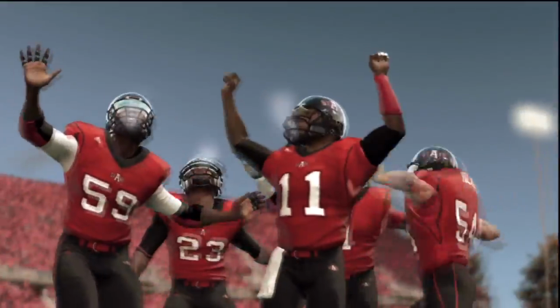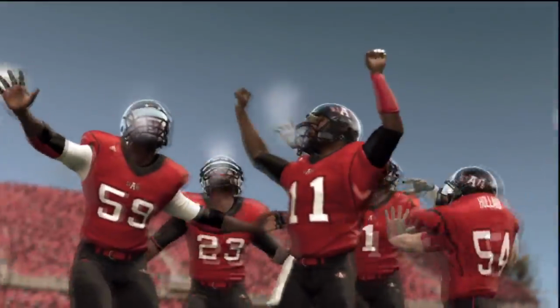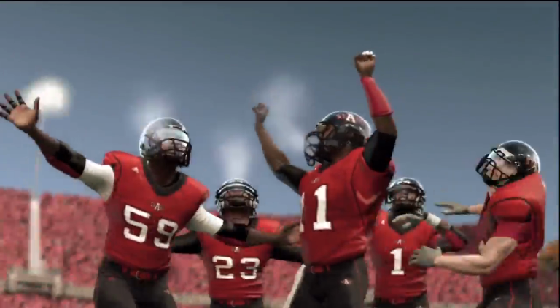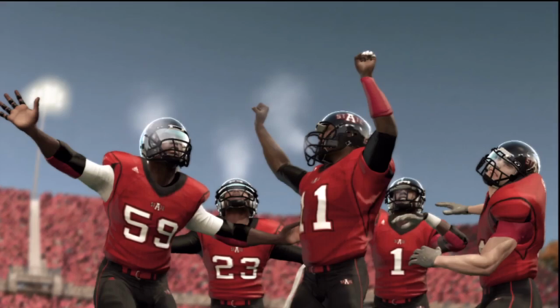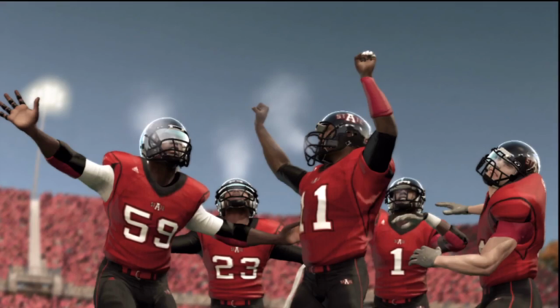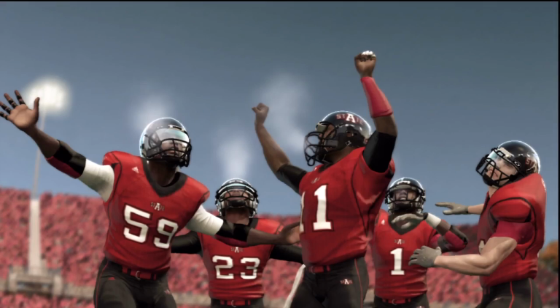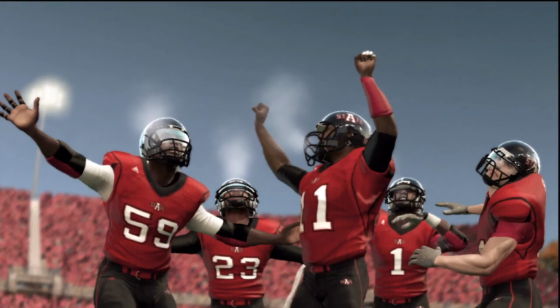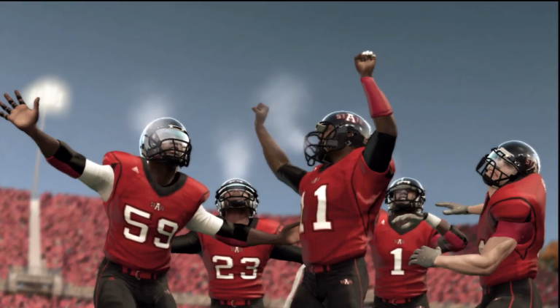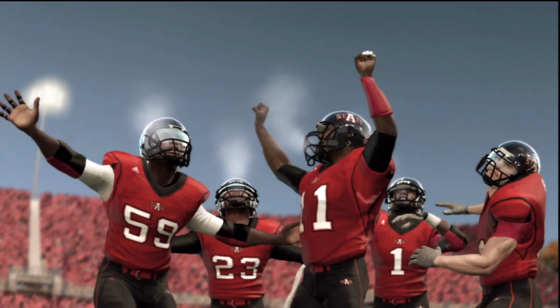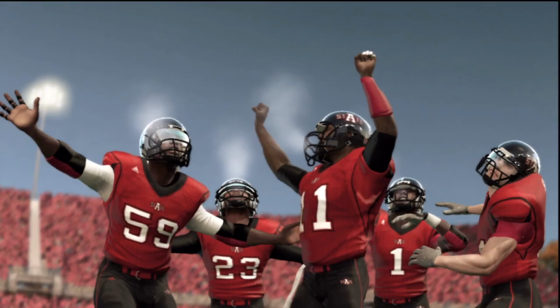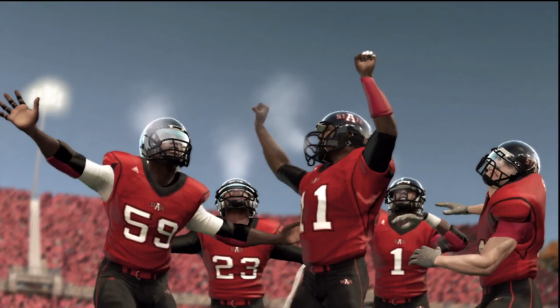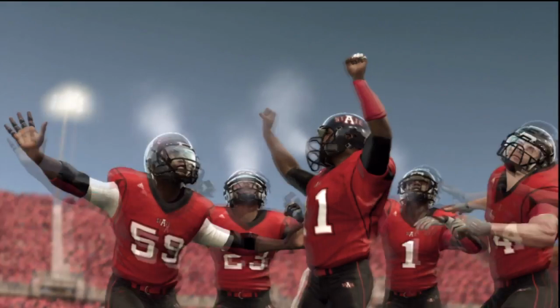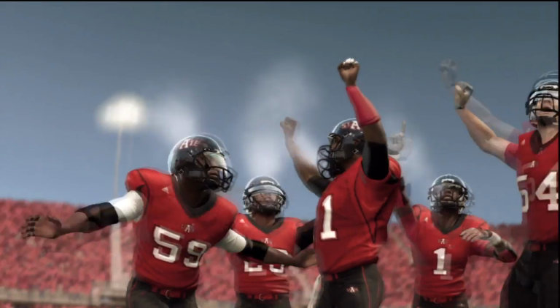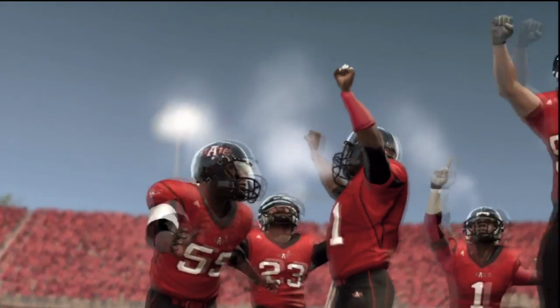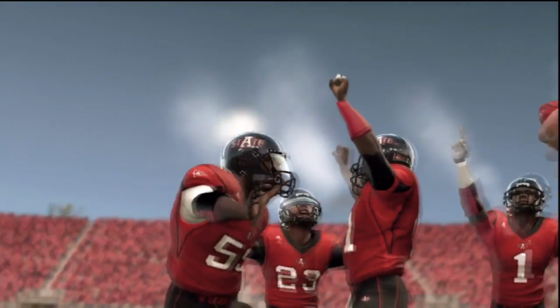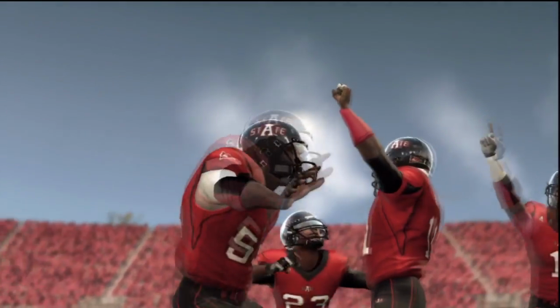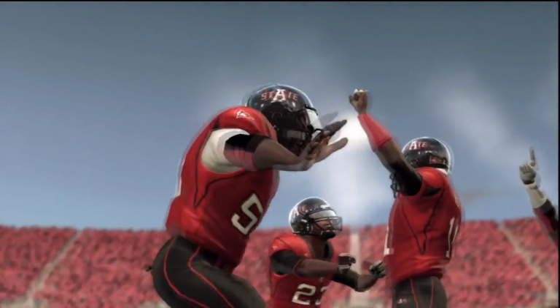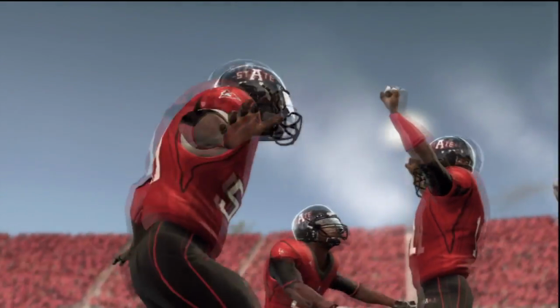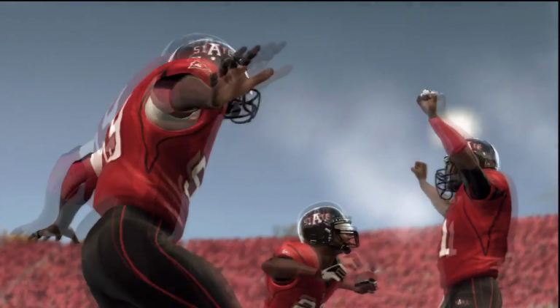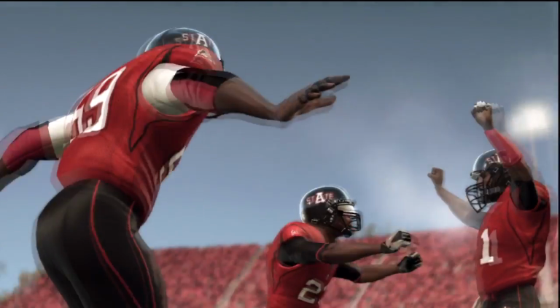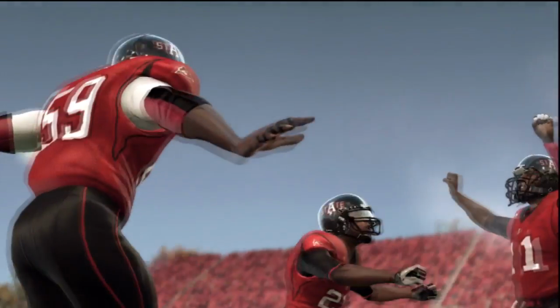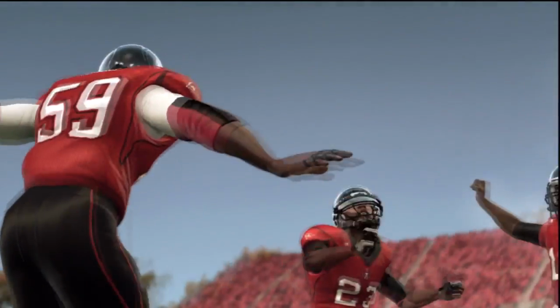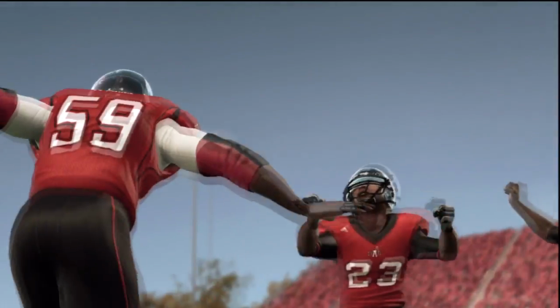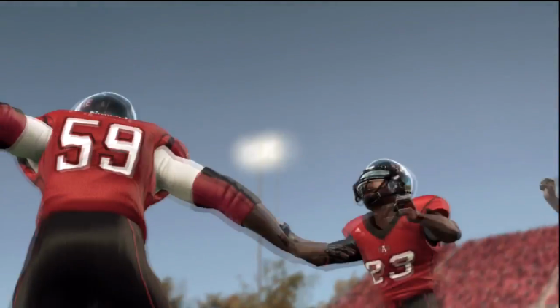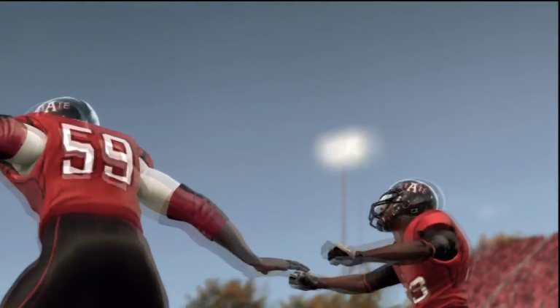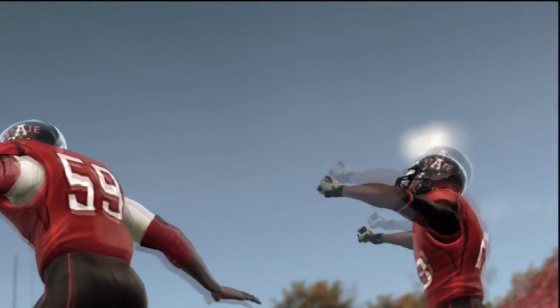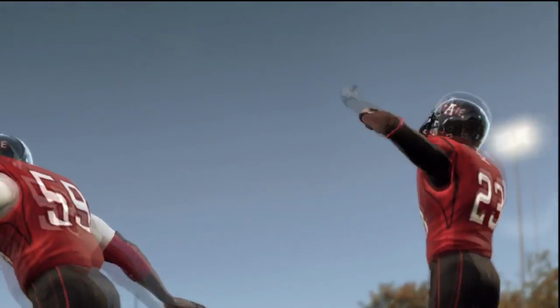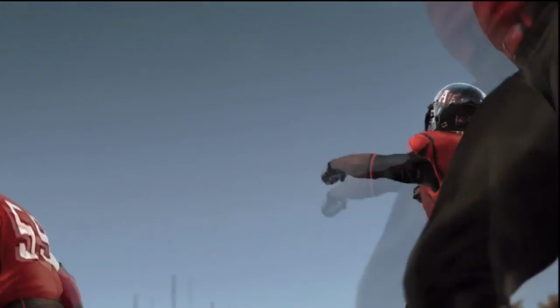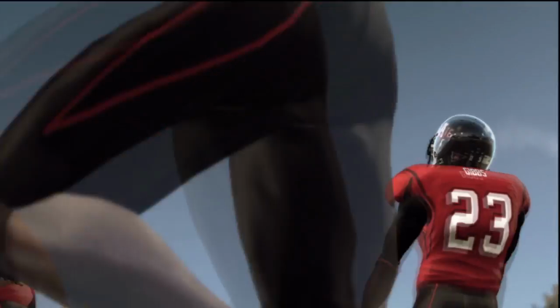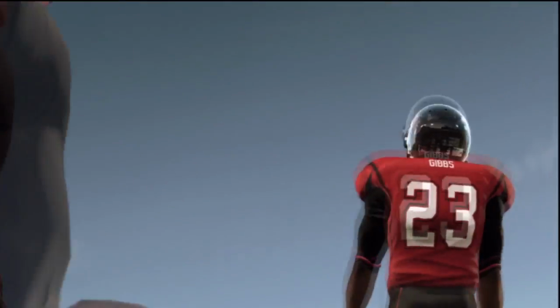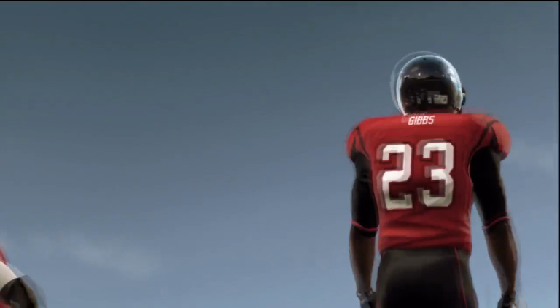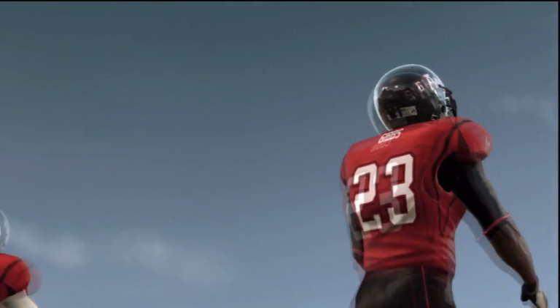And this one's all wrapped up with the final score: Arkansas State 52, Troy 28.